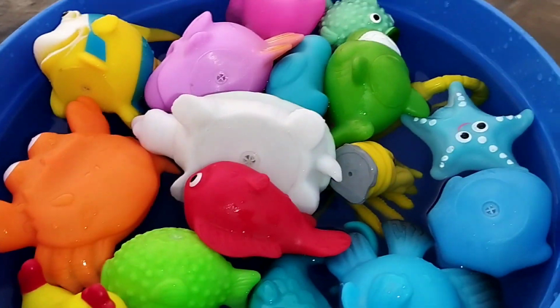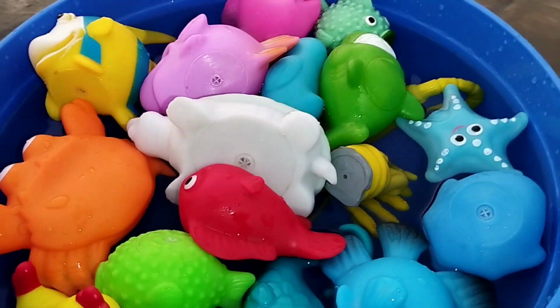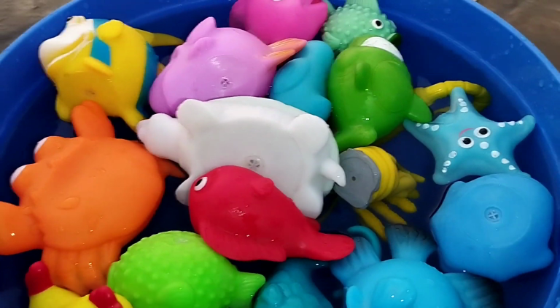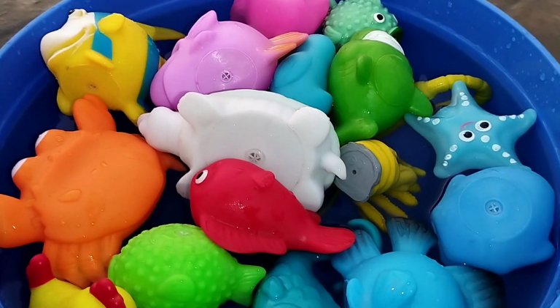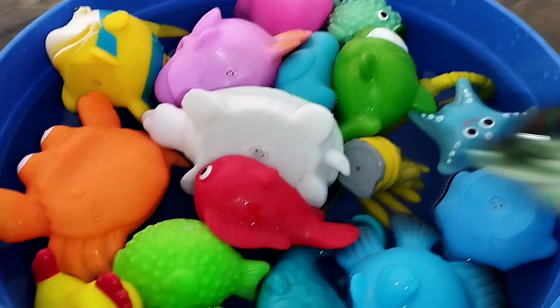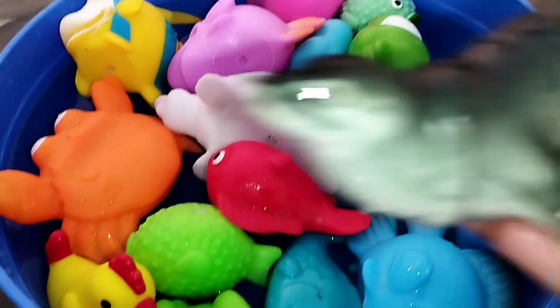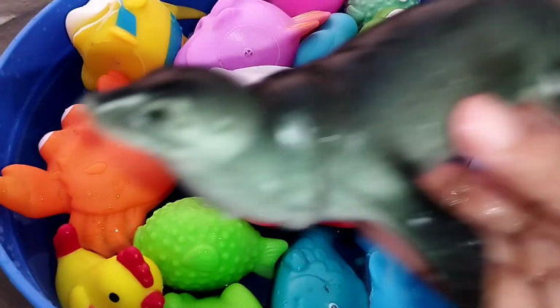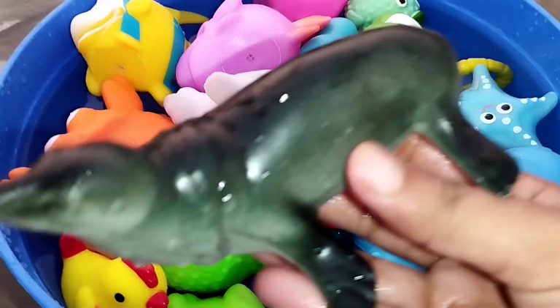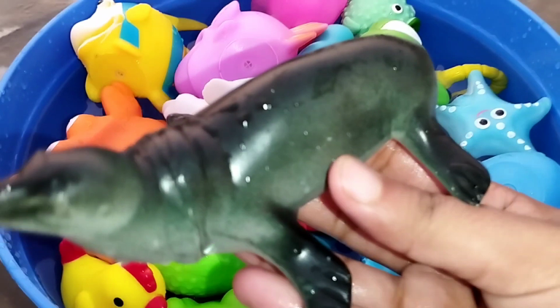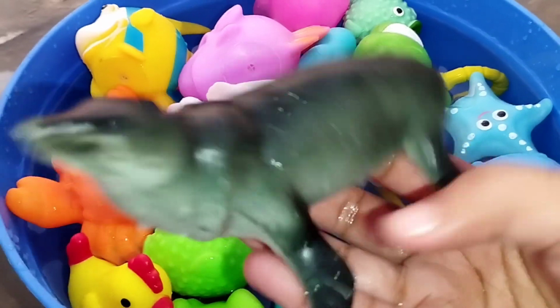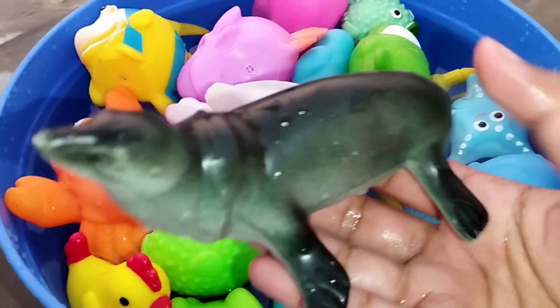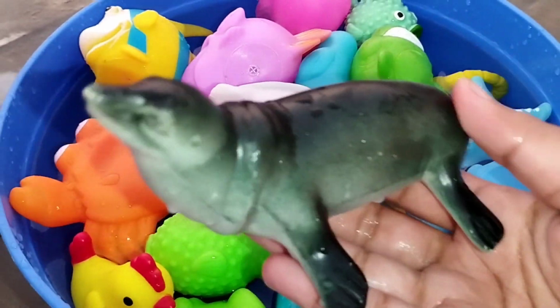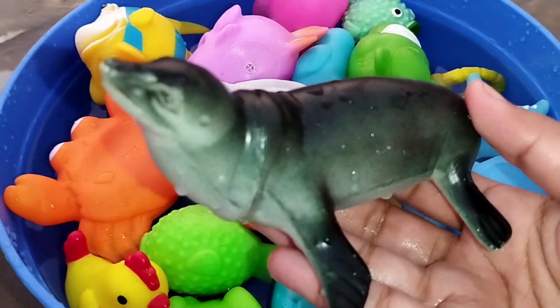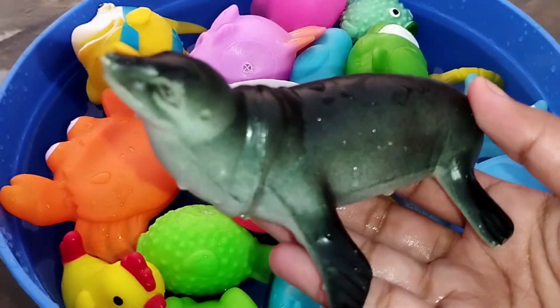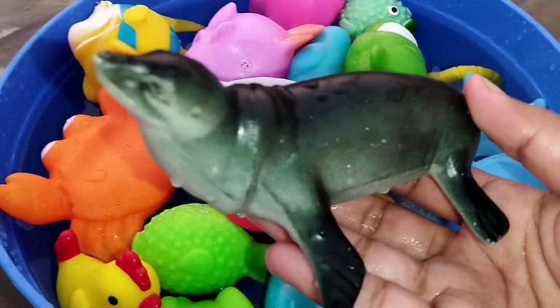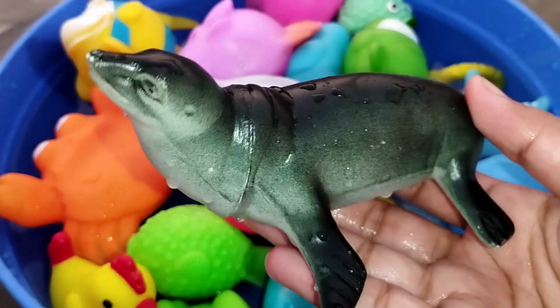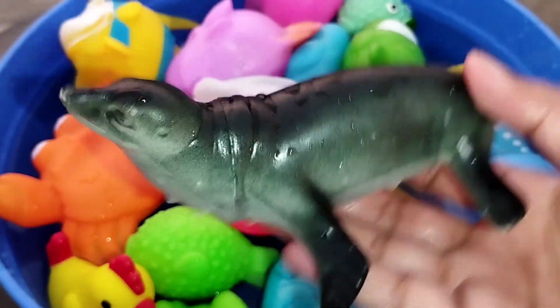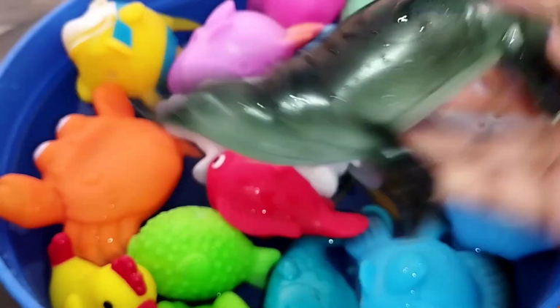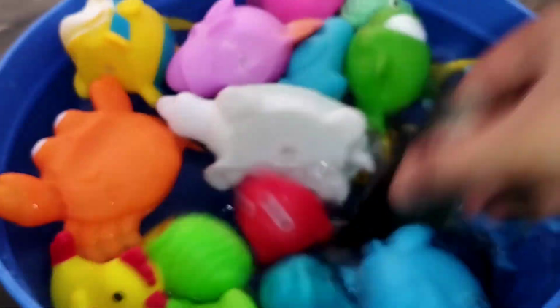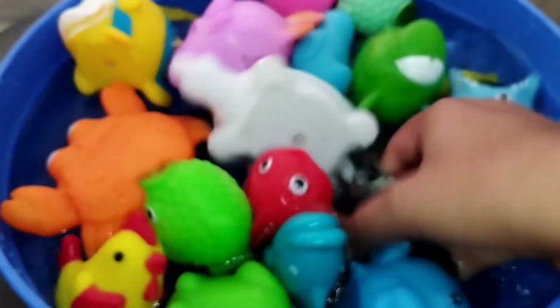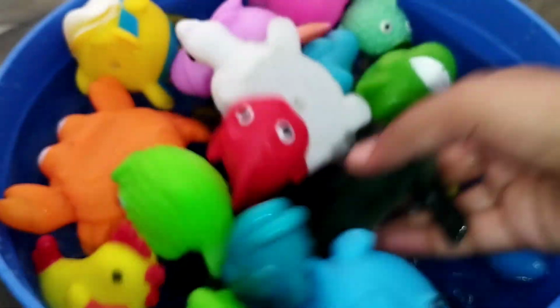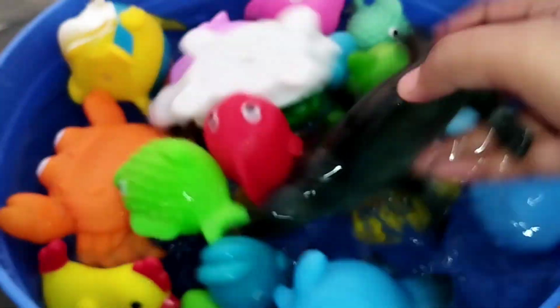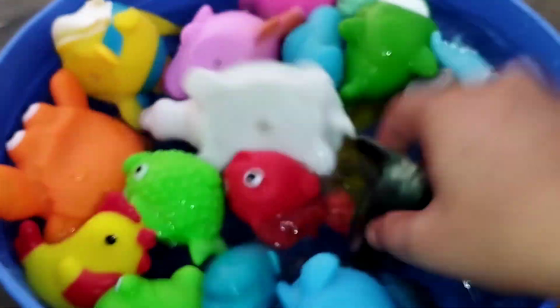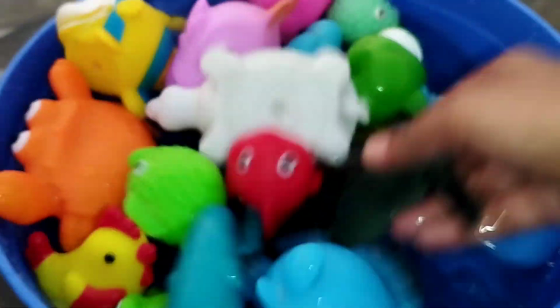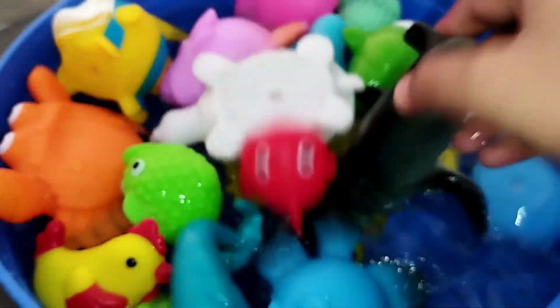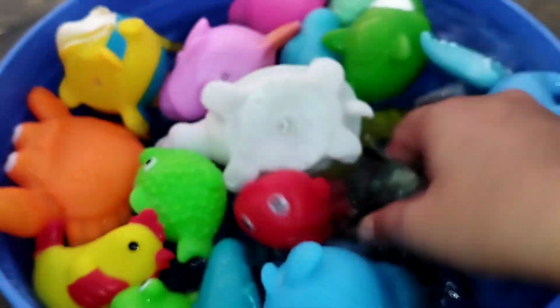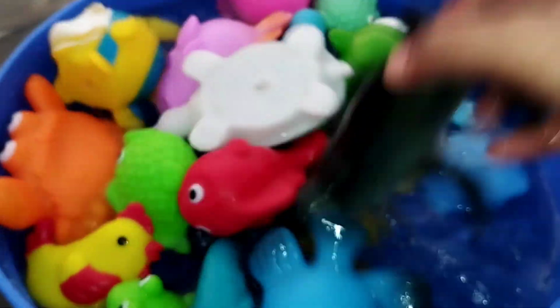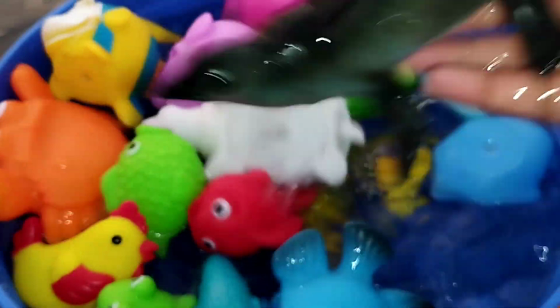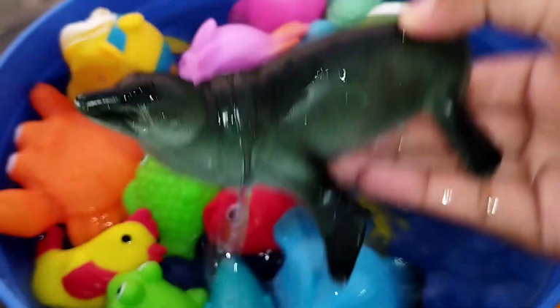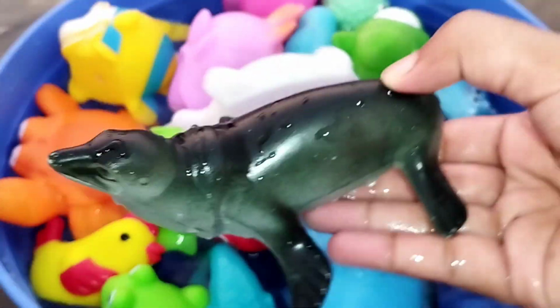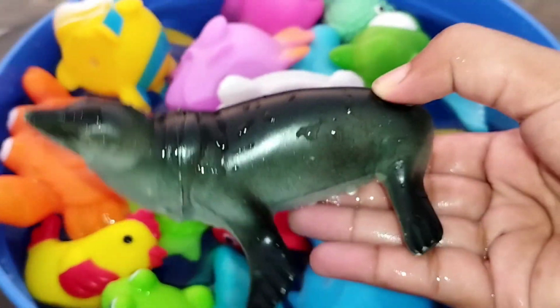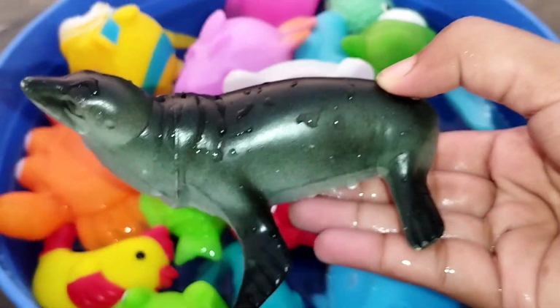The next one is a sea lion. This is a sea lion.